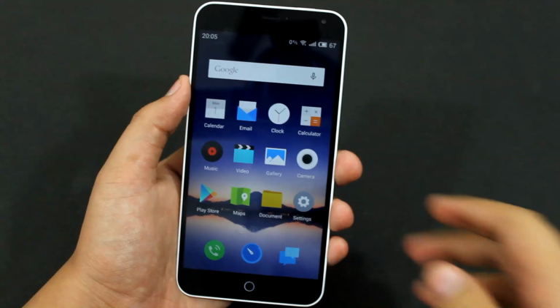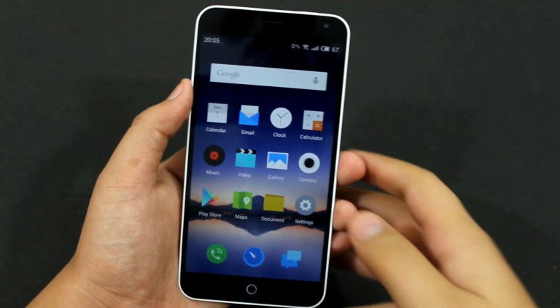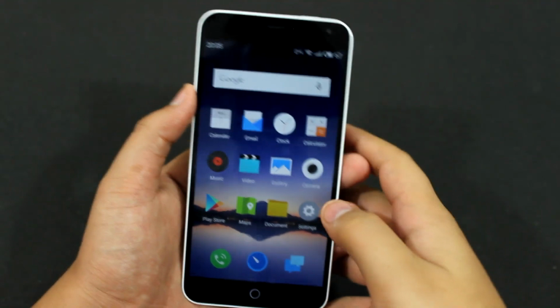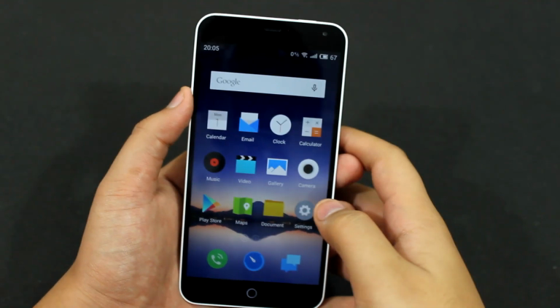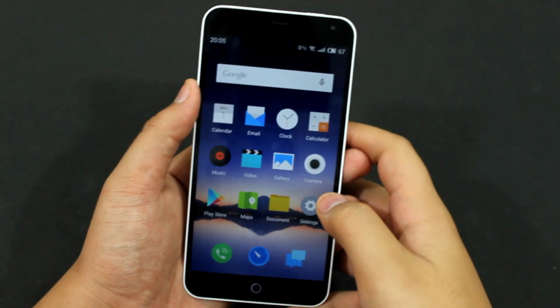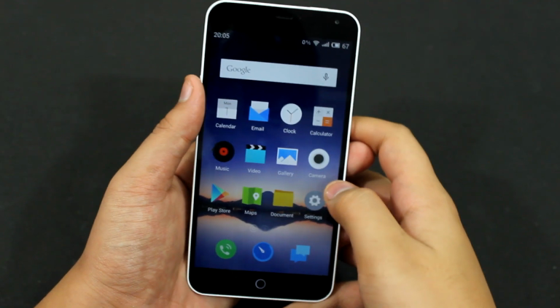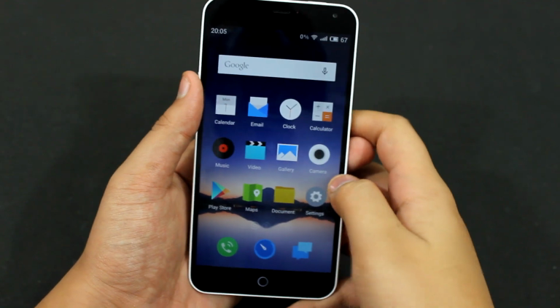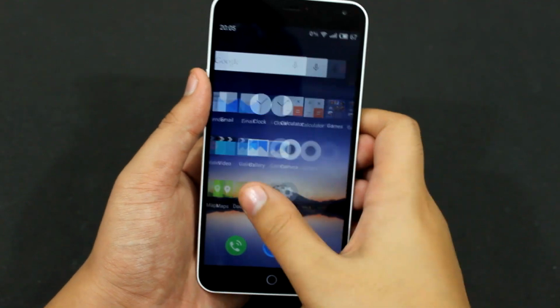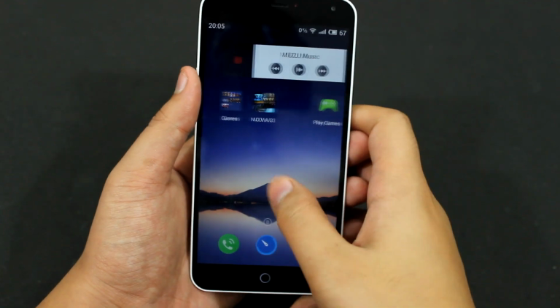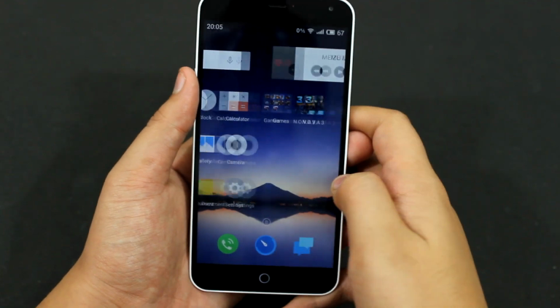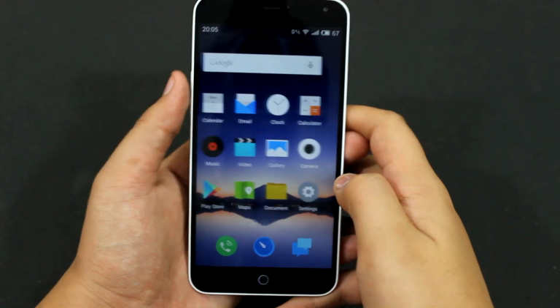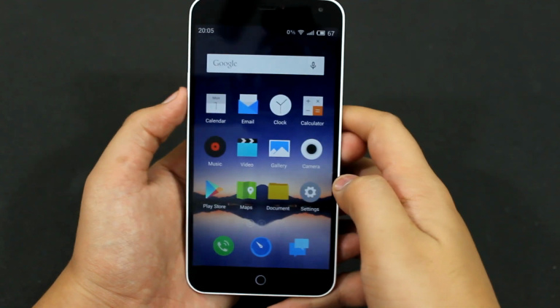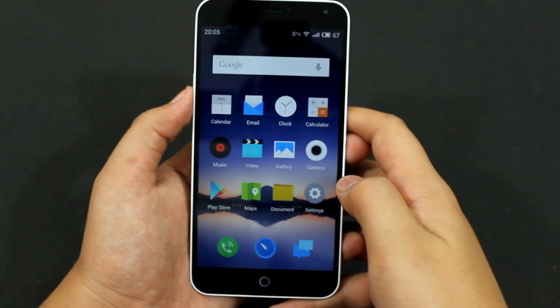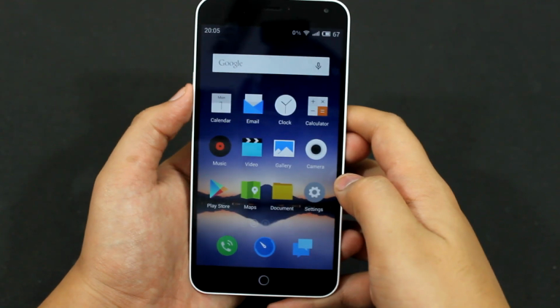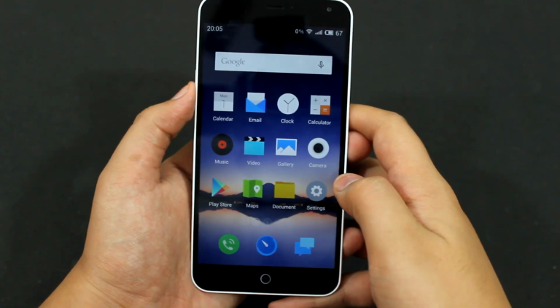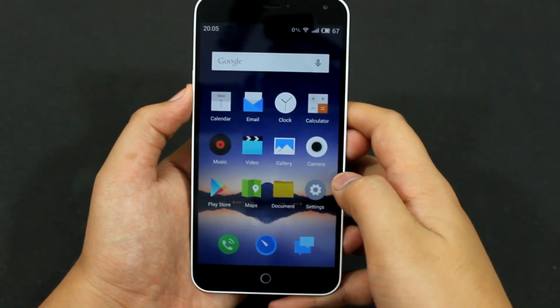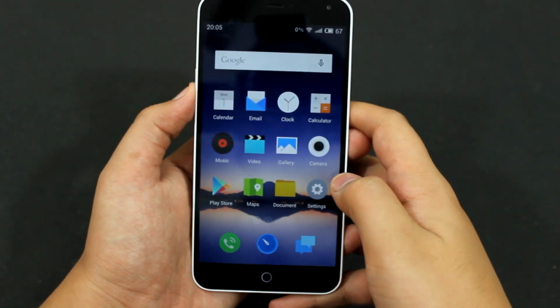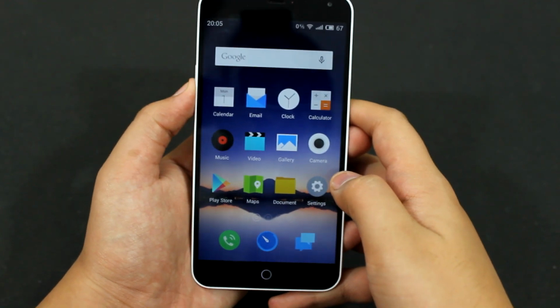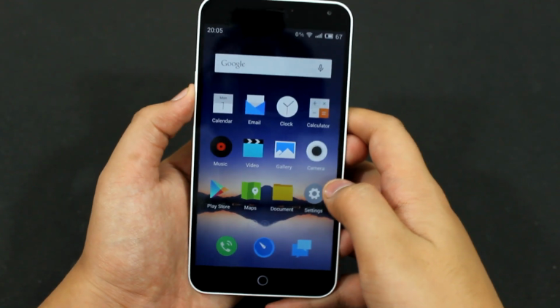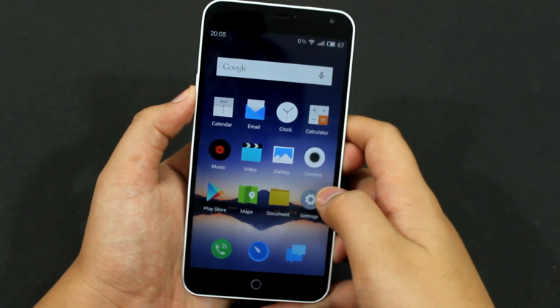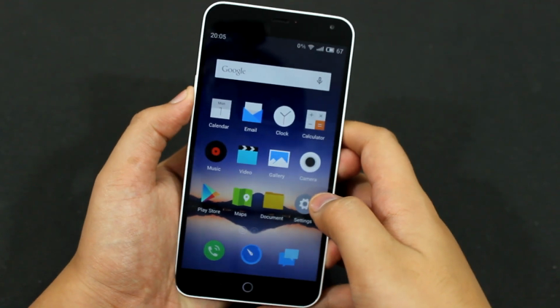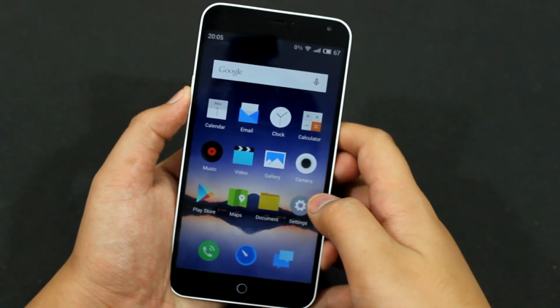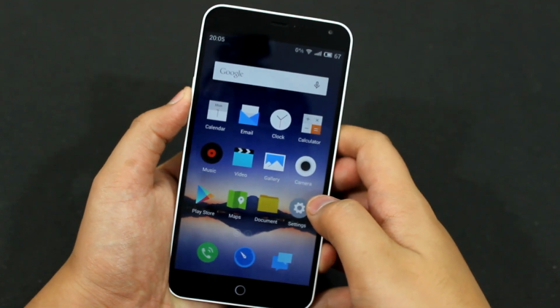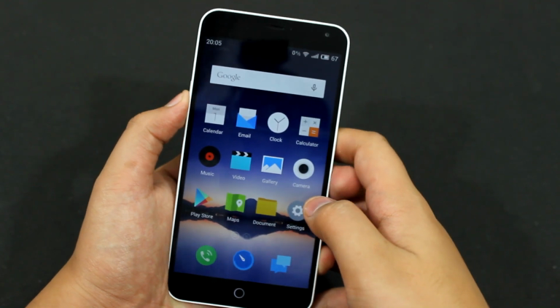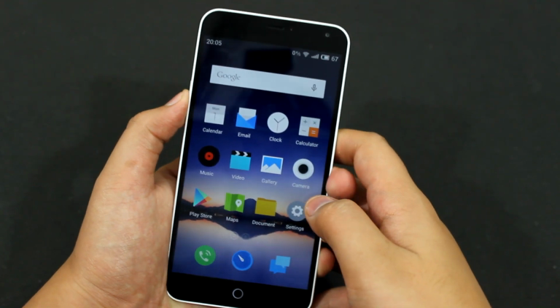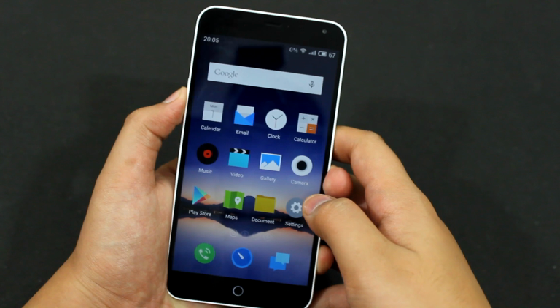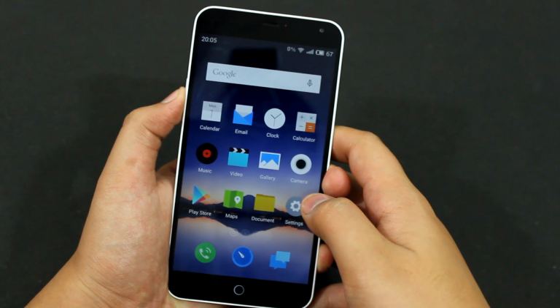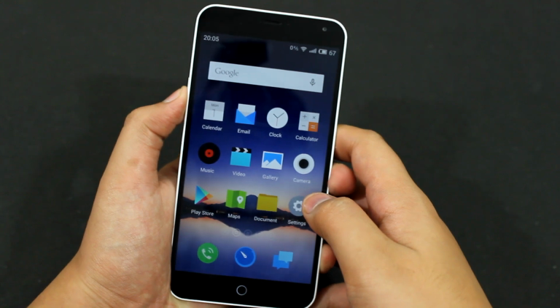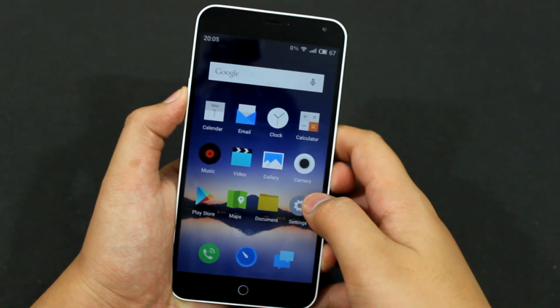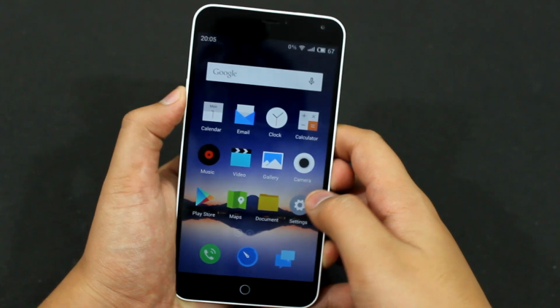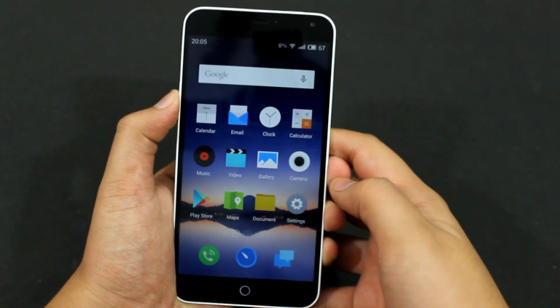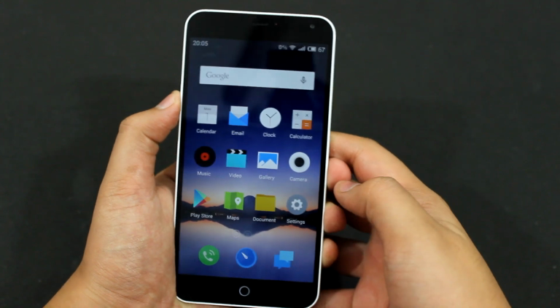Hey guys, in this video I will be showing you how you can root your Meizu M1 Note. It's very simple to root your Meizu device.